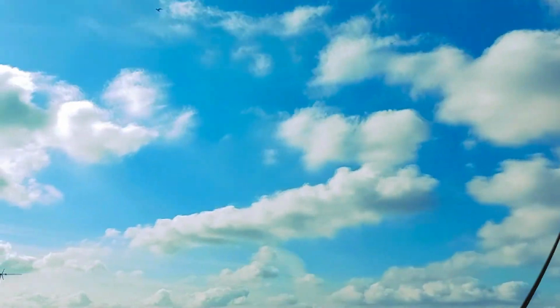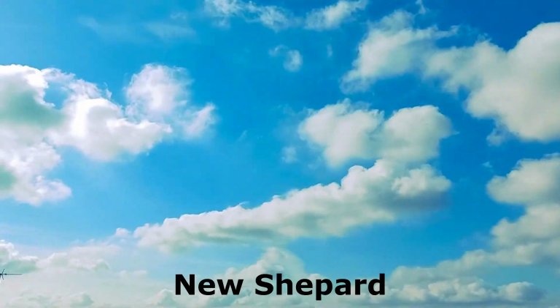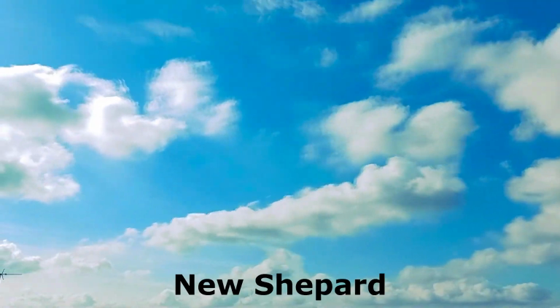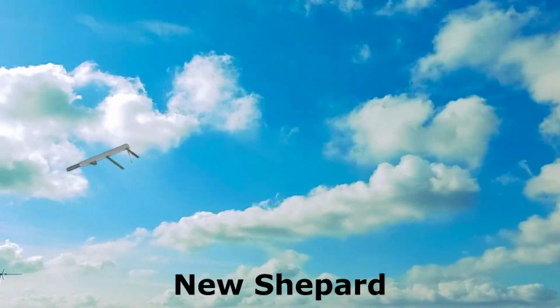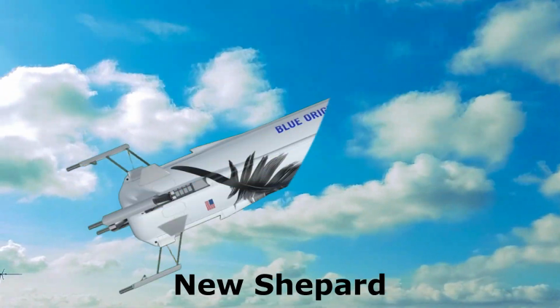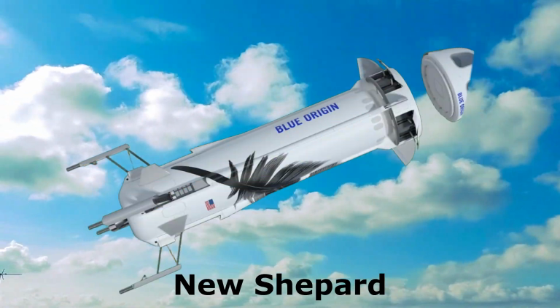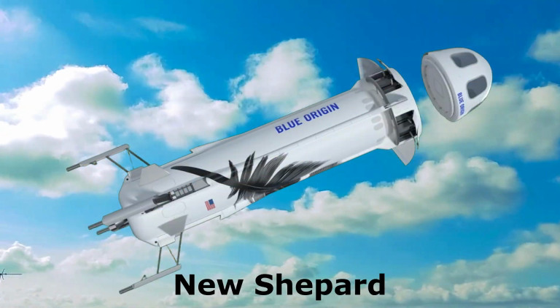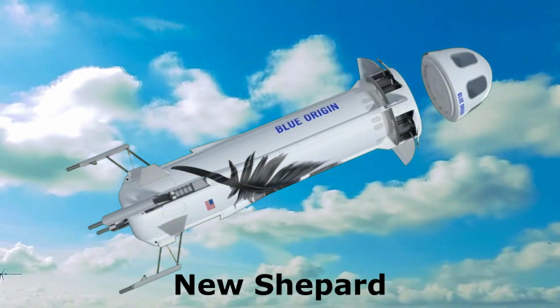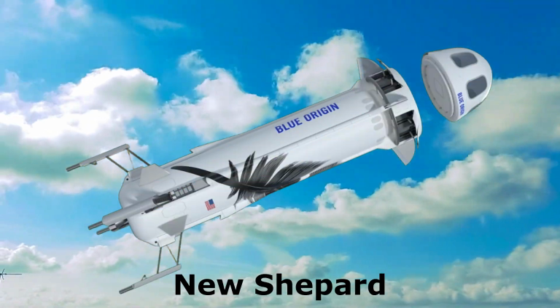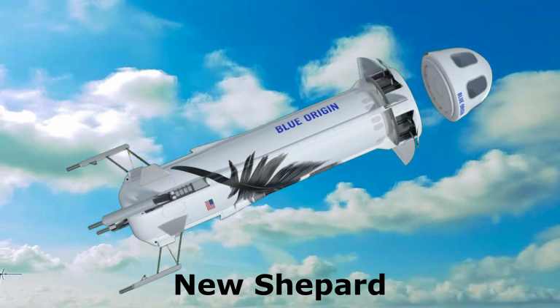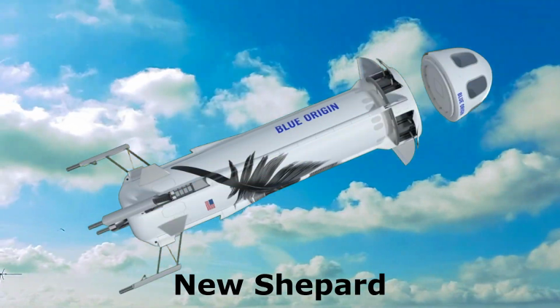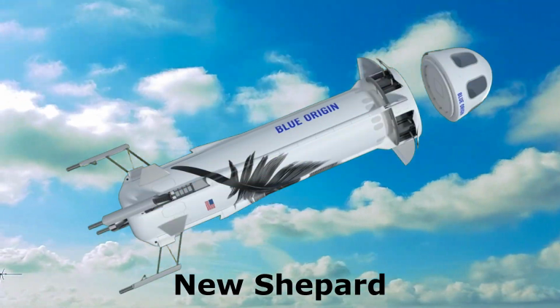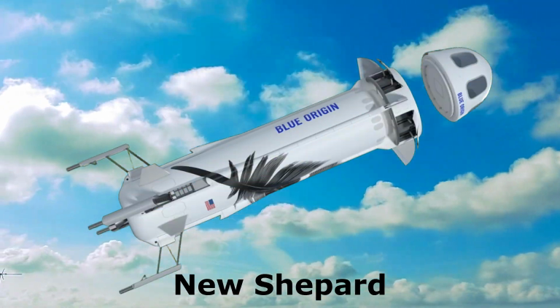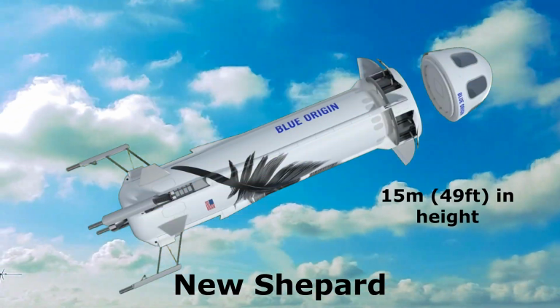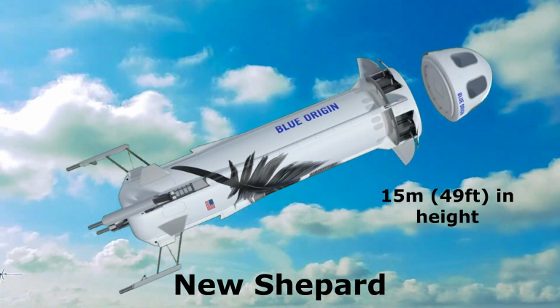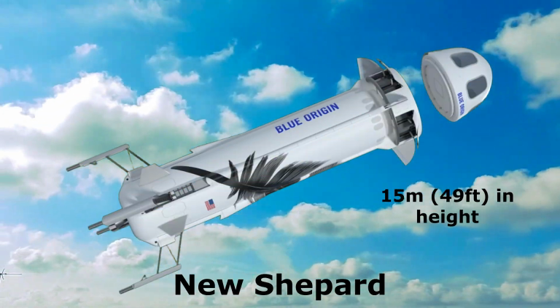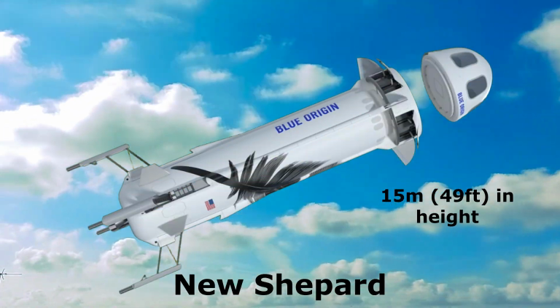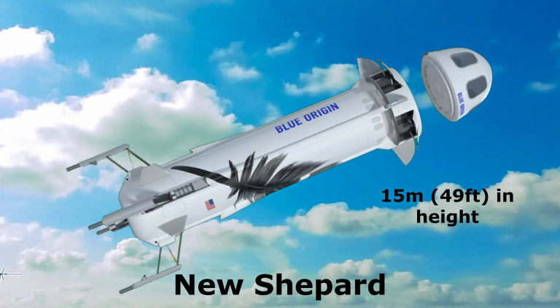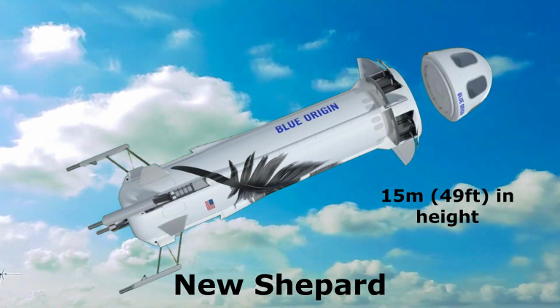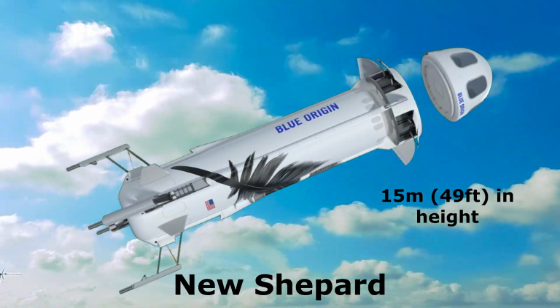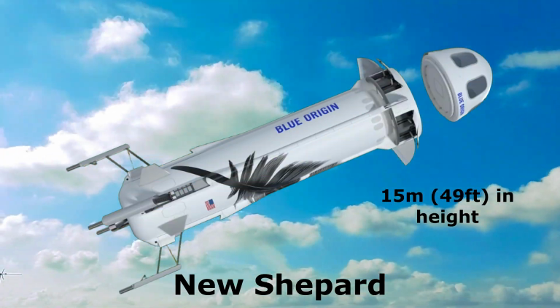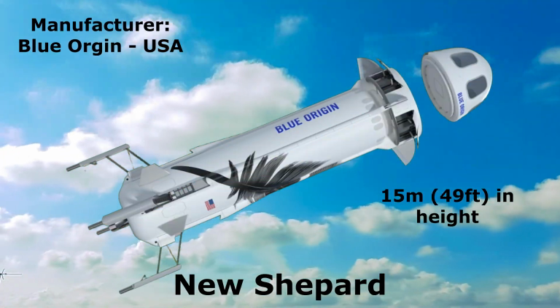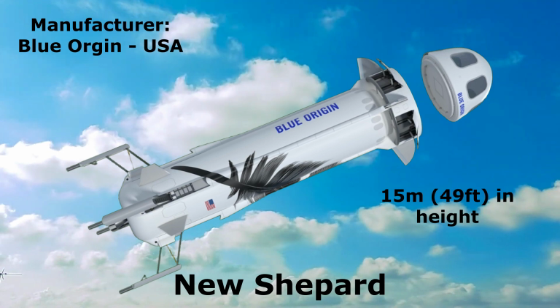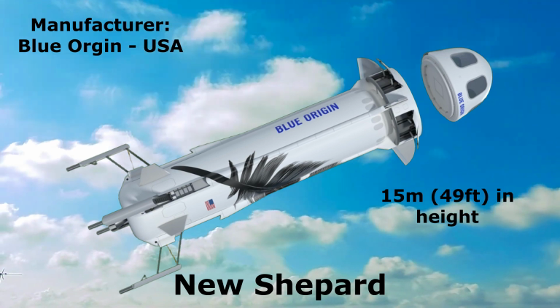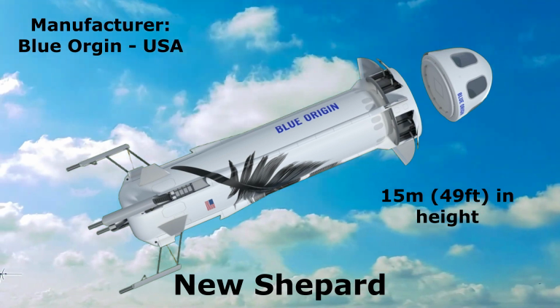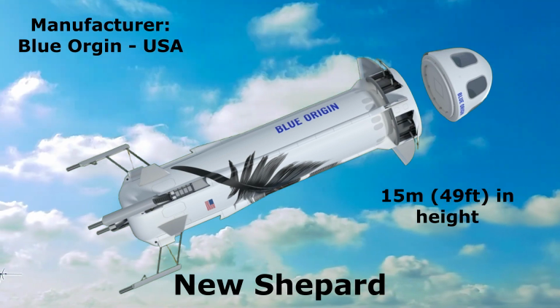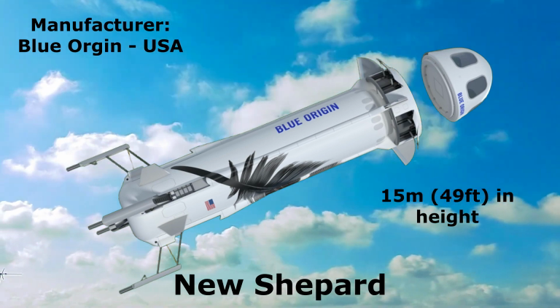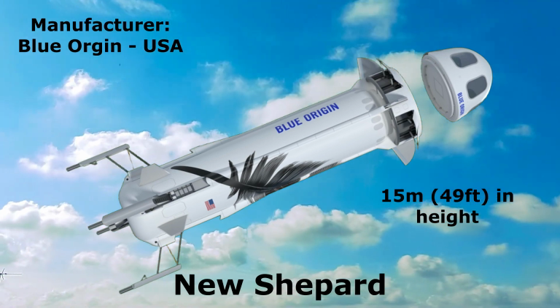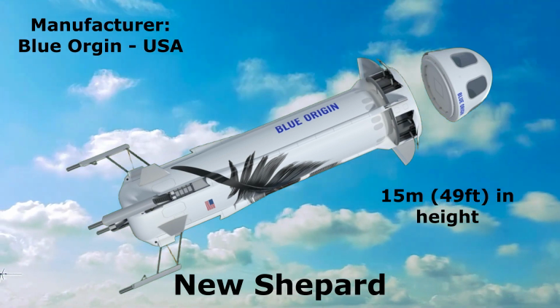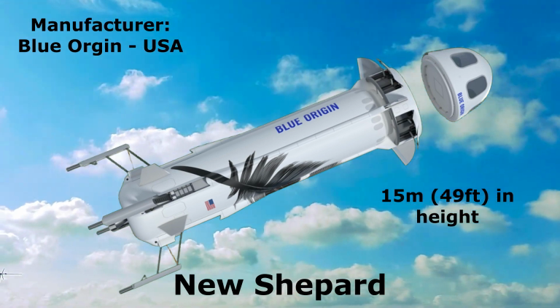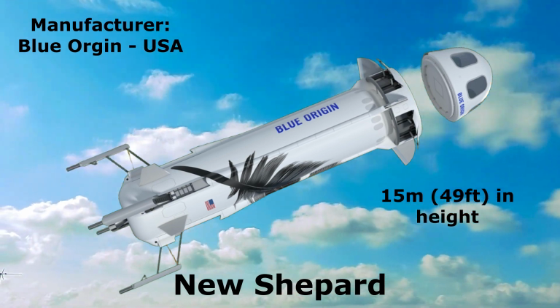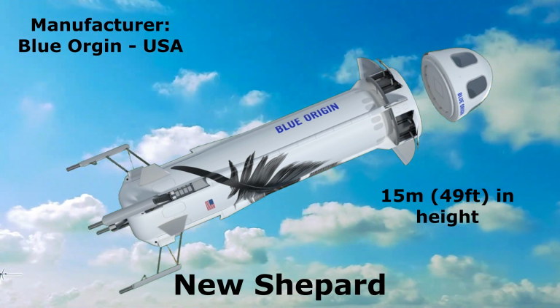New Shepard: 15 meters in height, manufactured by Blue Origin, United States.